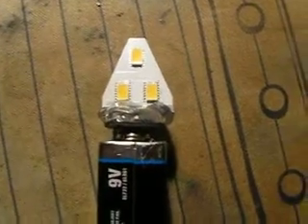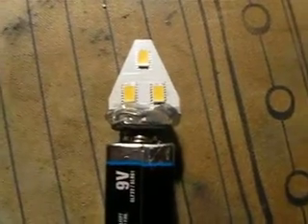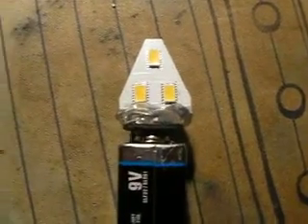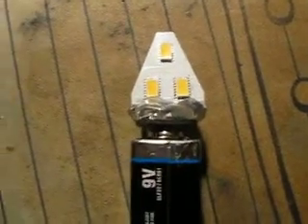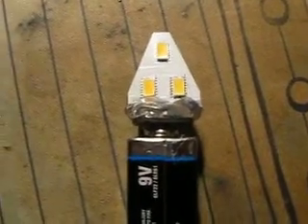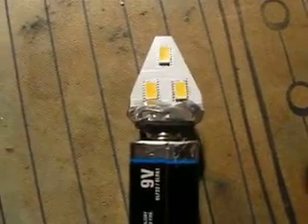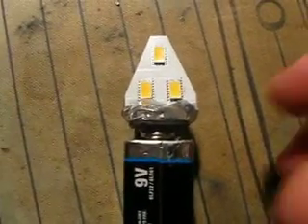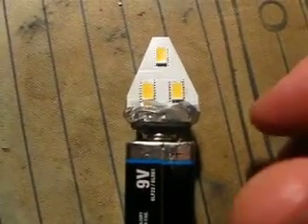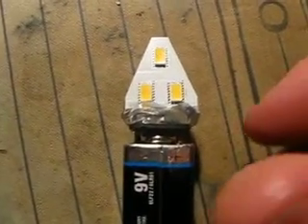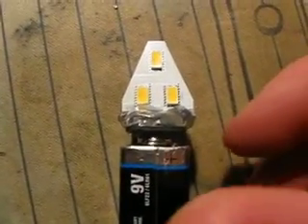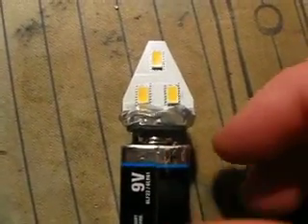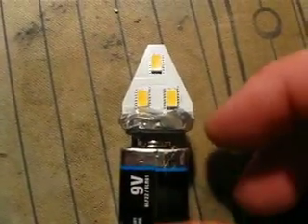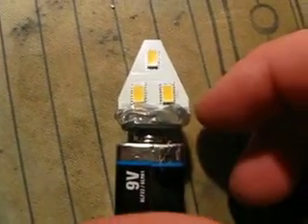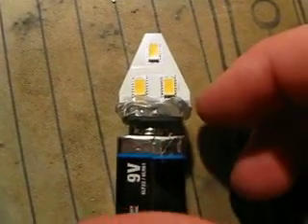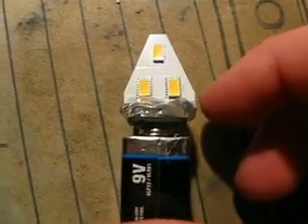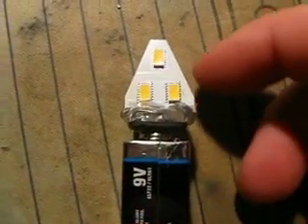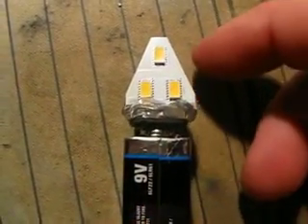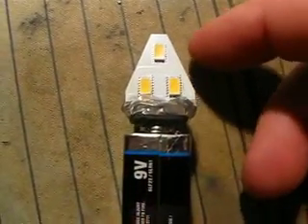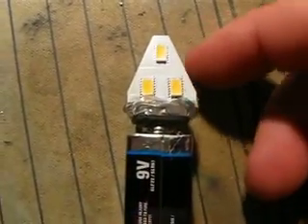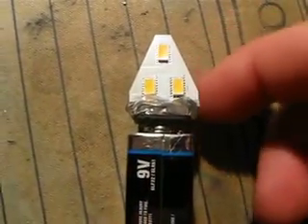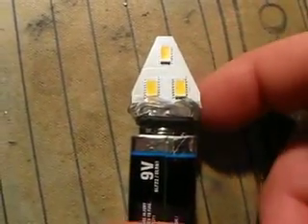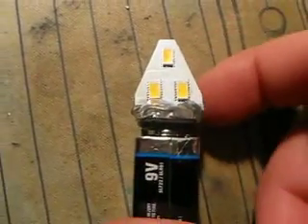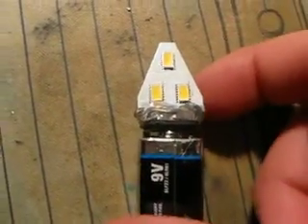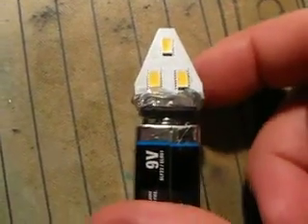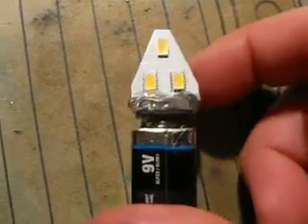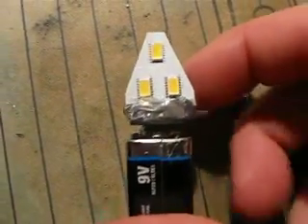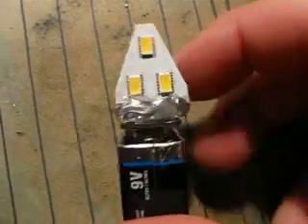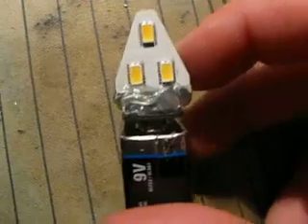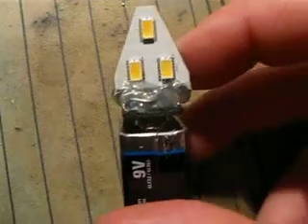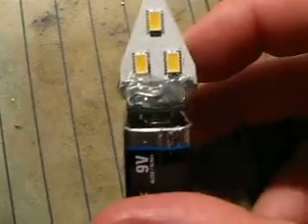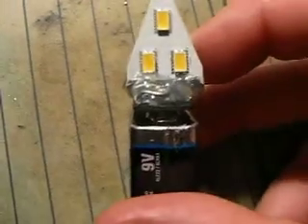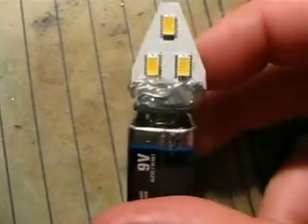This is version 3.0 of the 9-volt battery torch light.